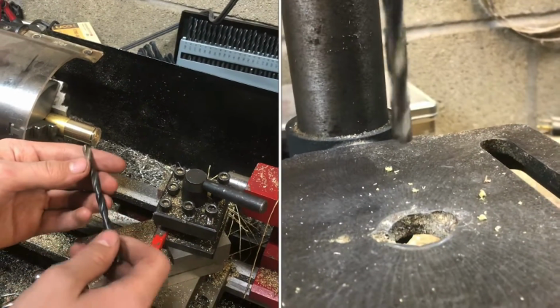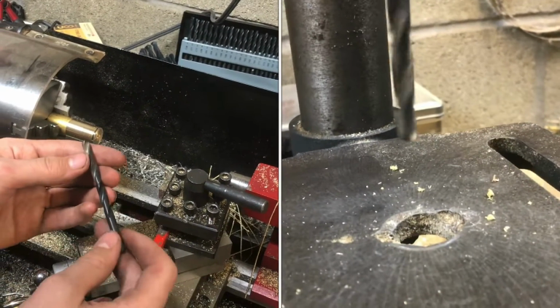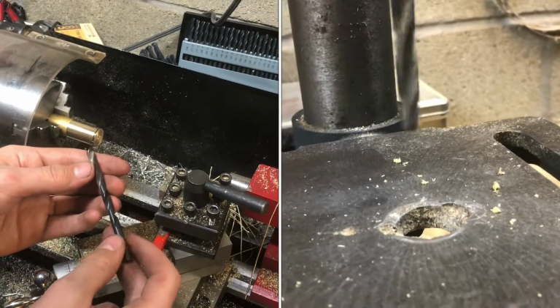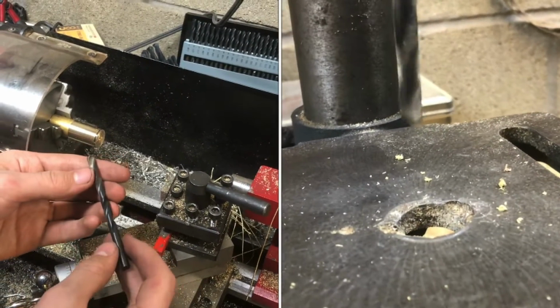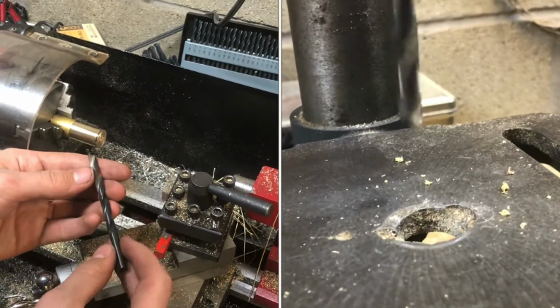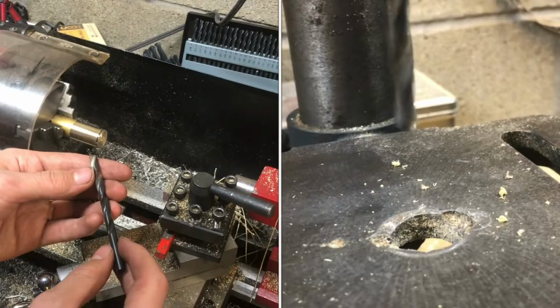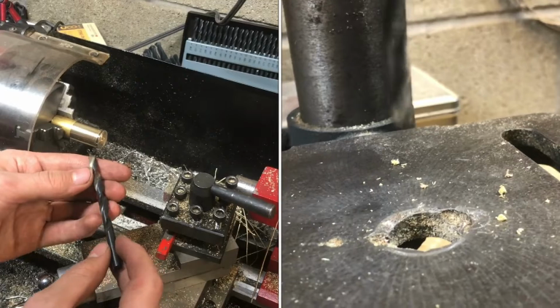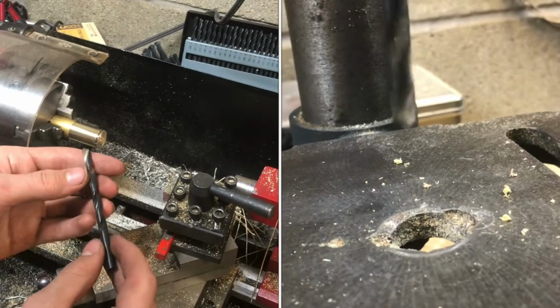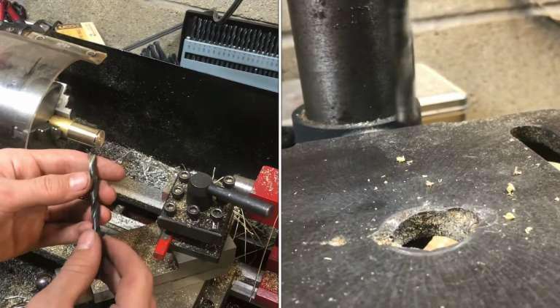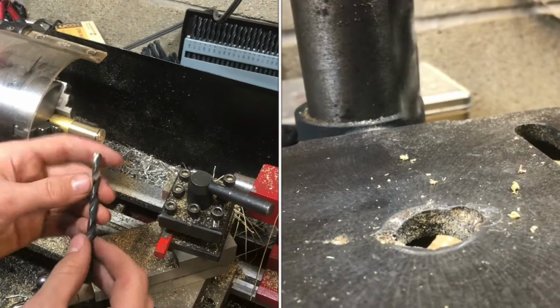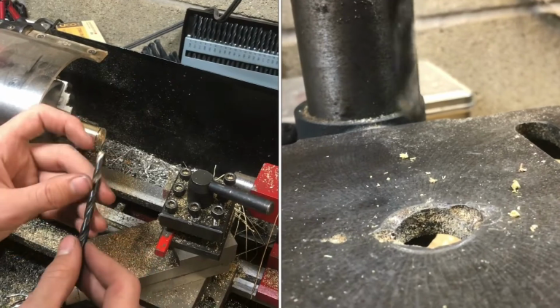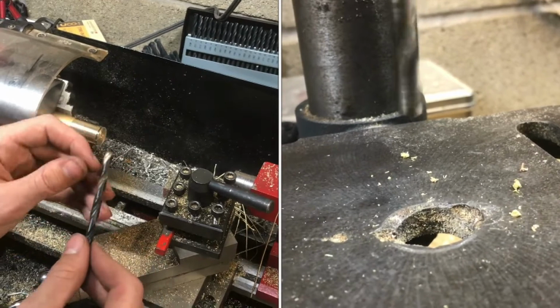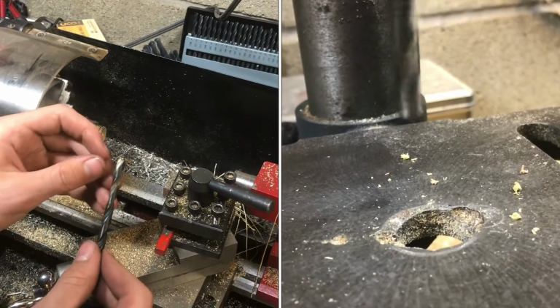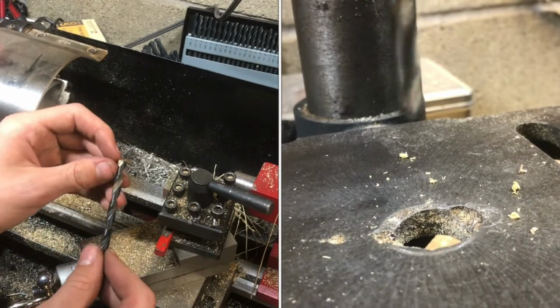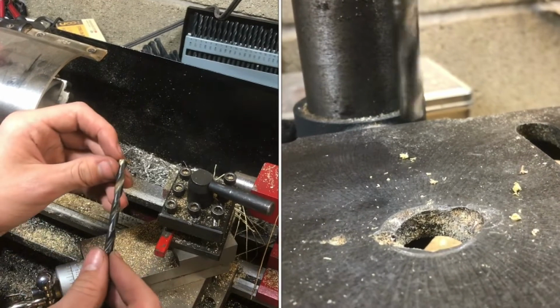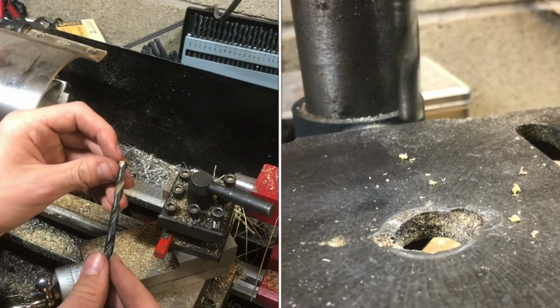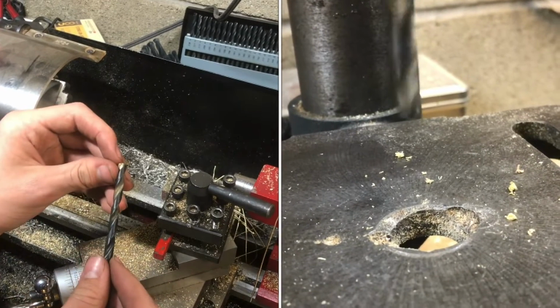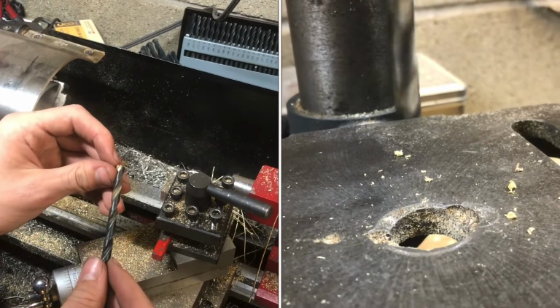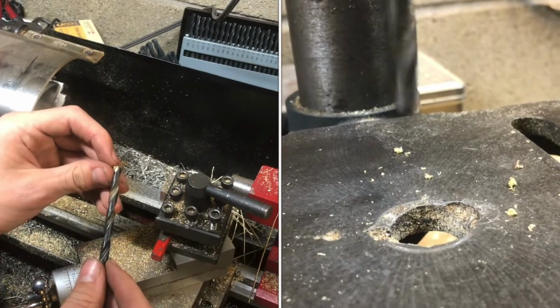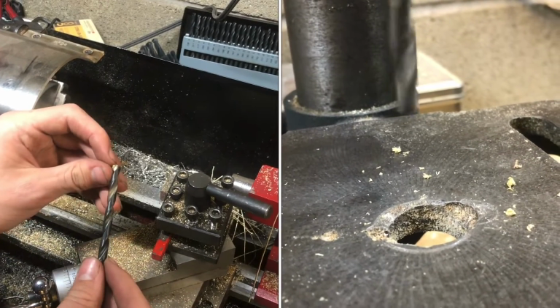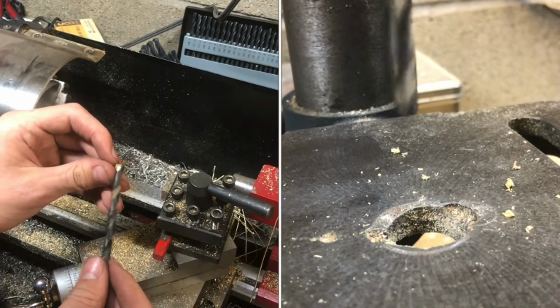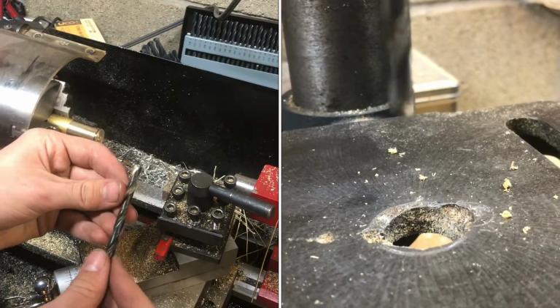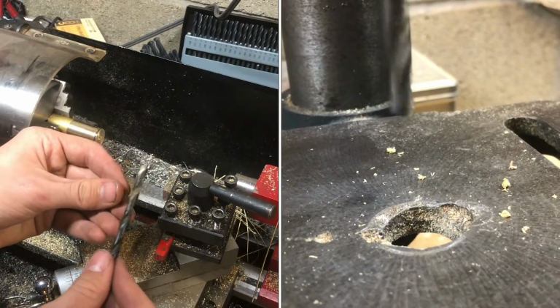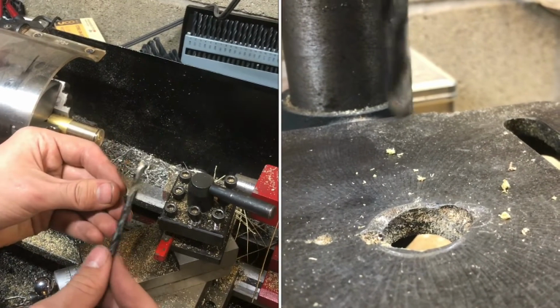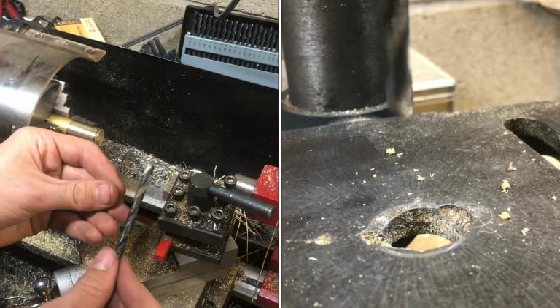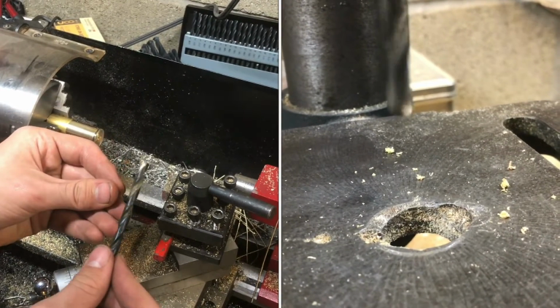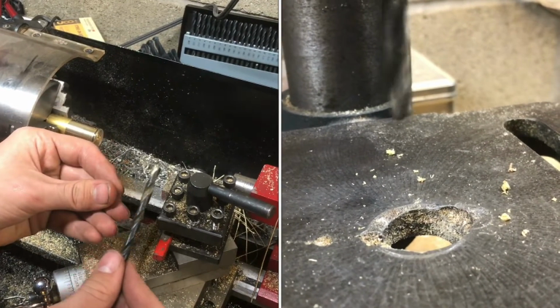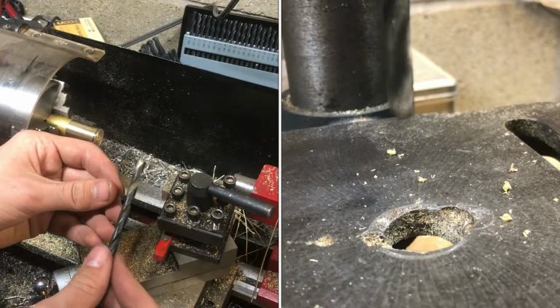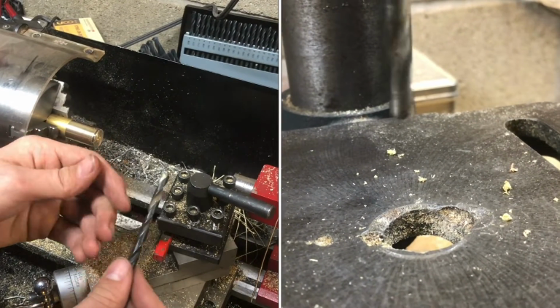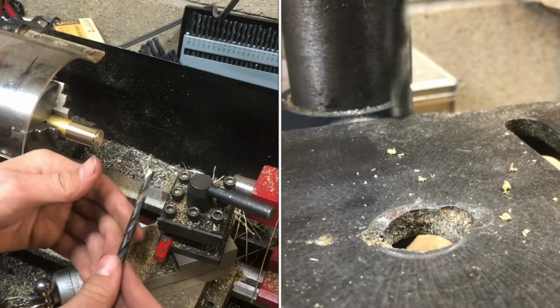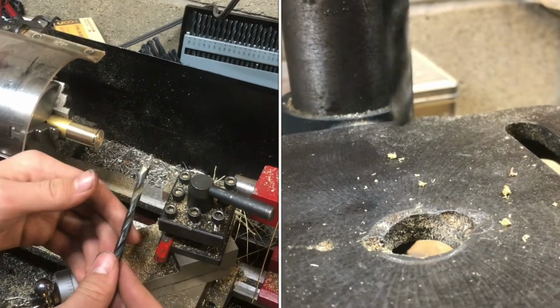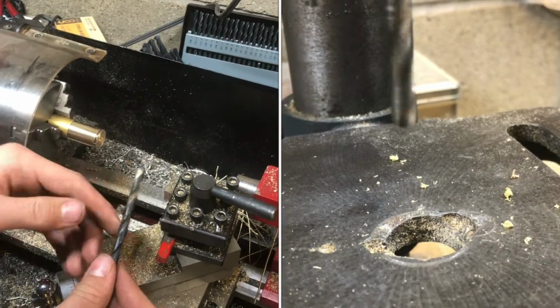If we chuck this up in the drill press, you'll be able to look at the tip and see it actually moving back and forth.